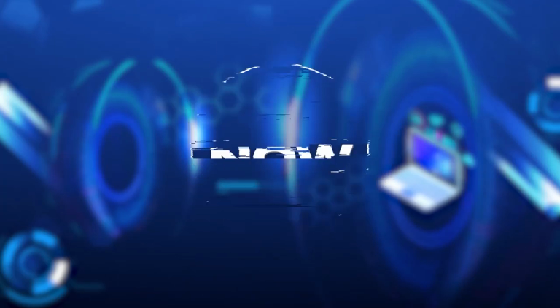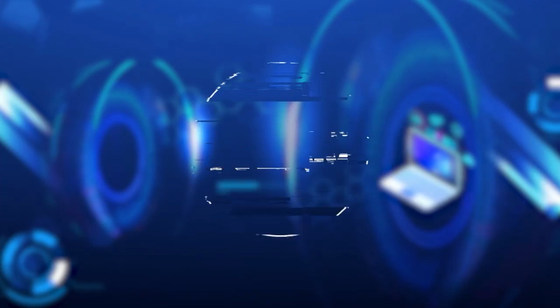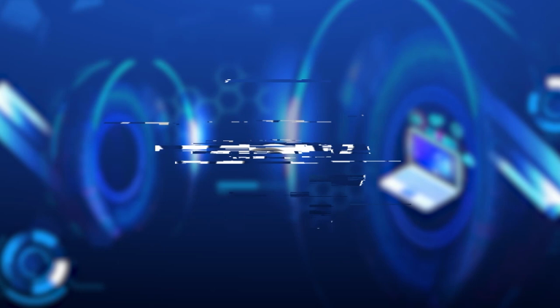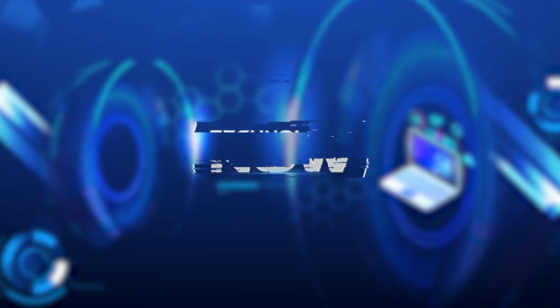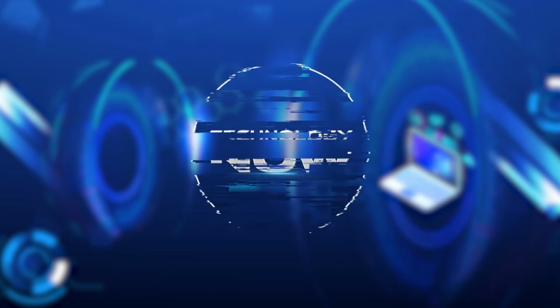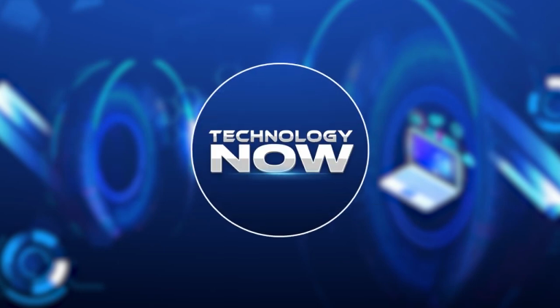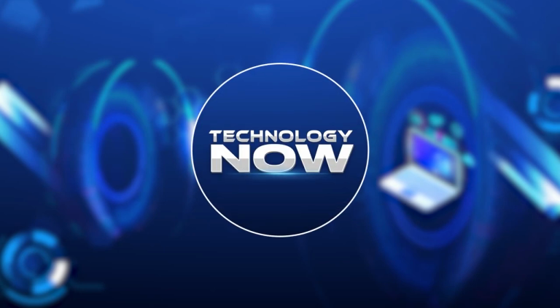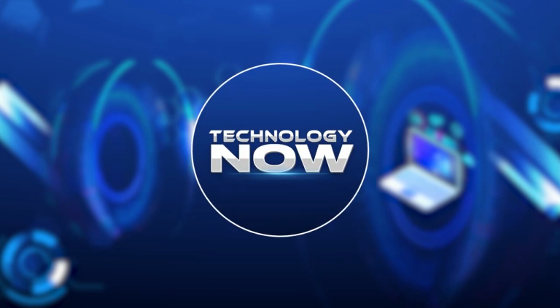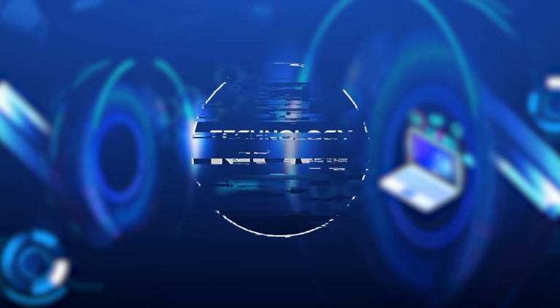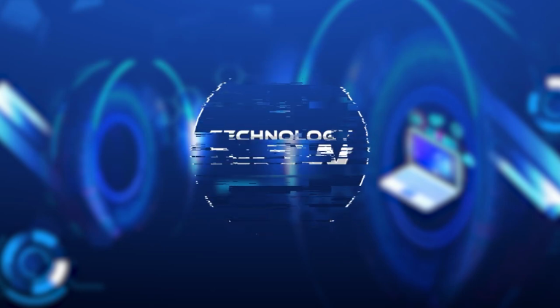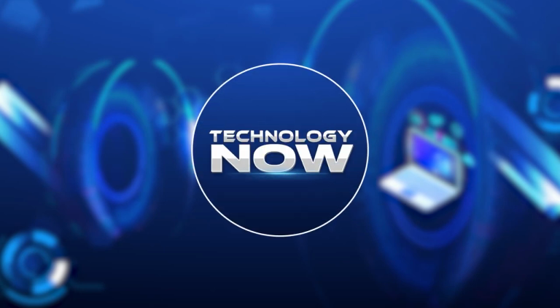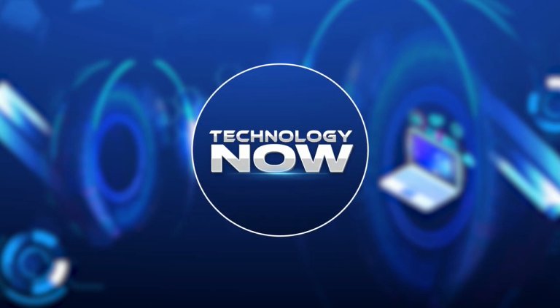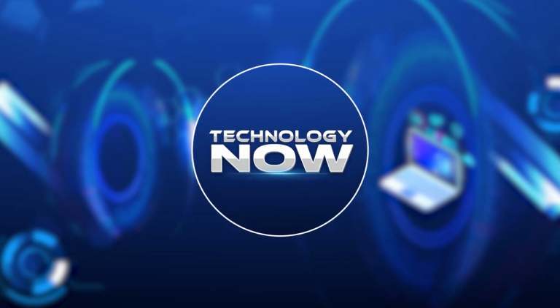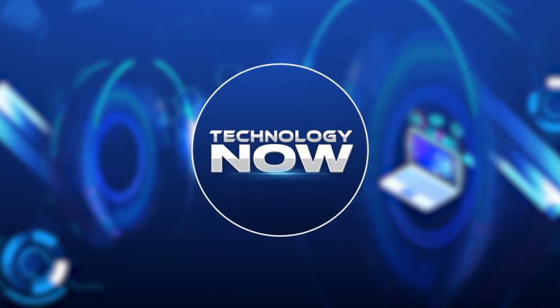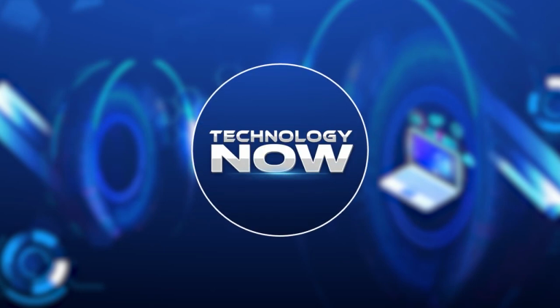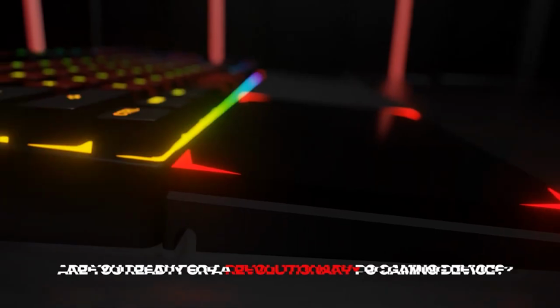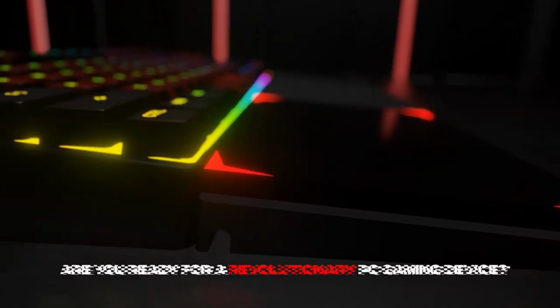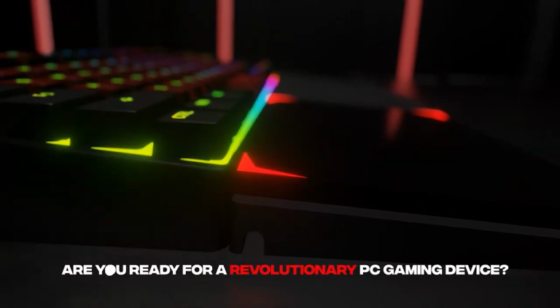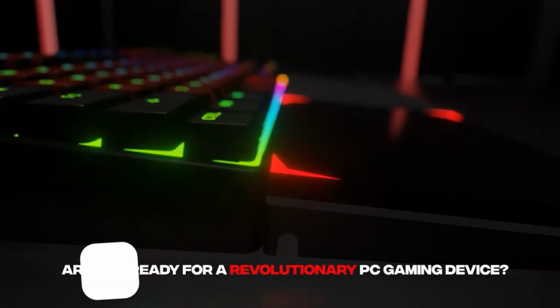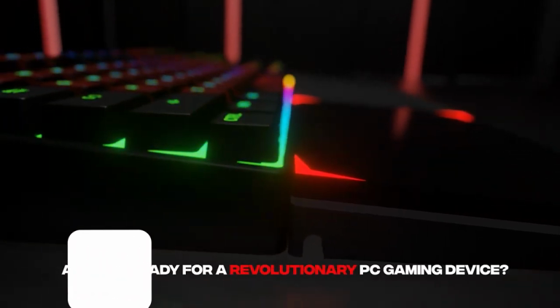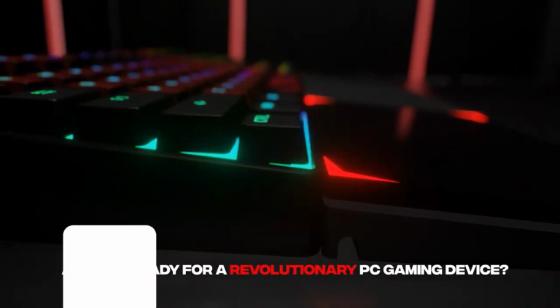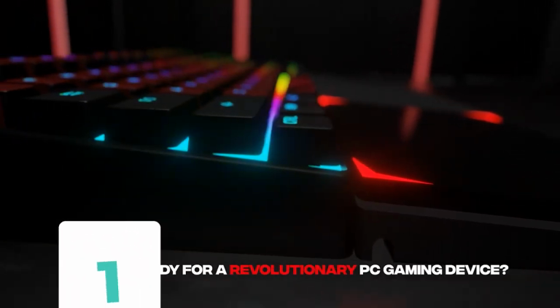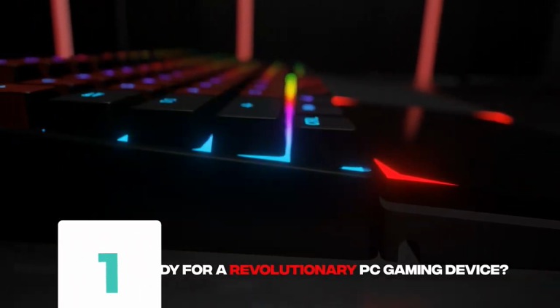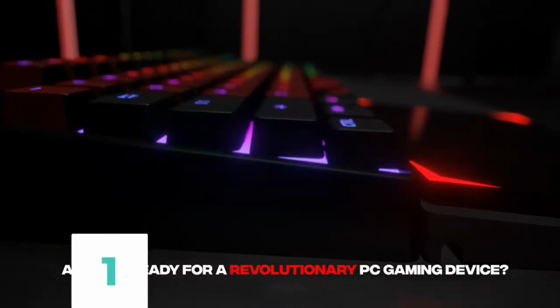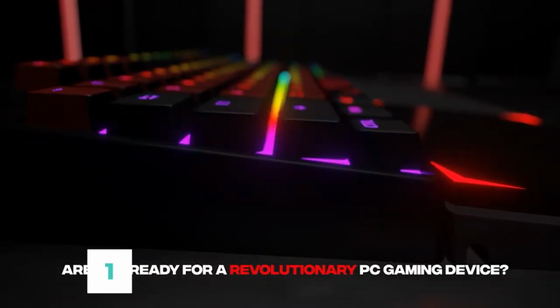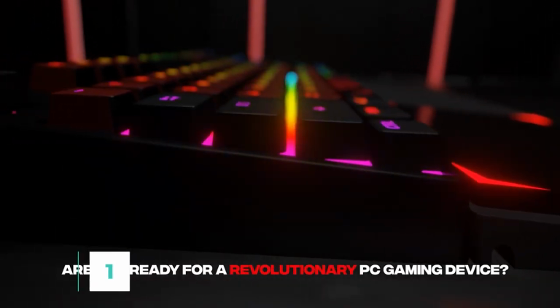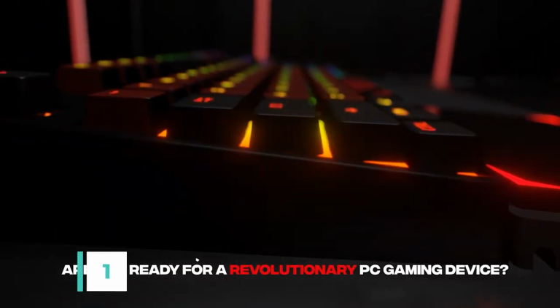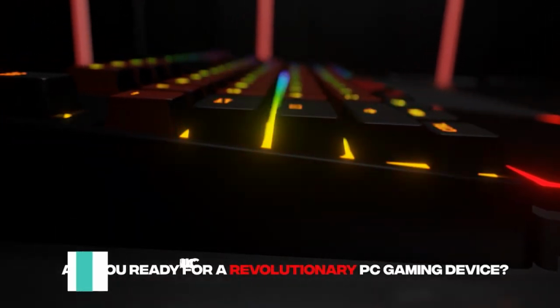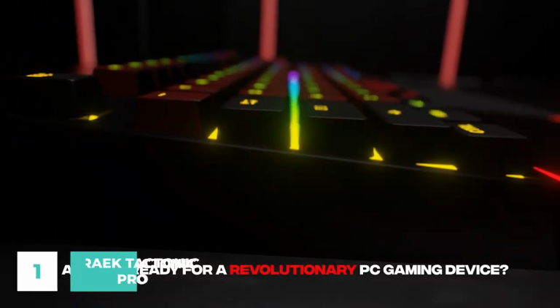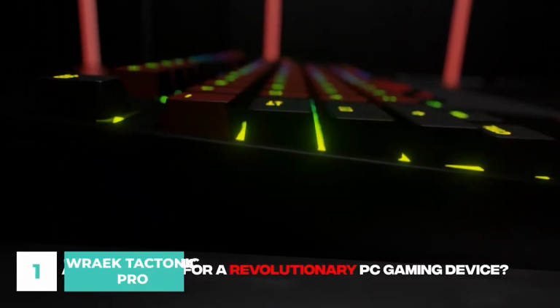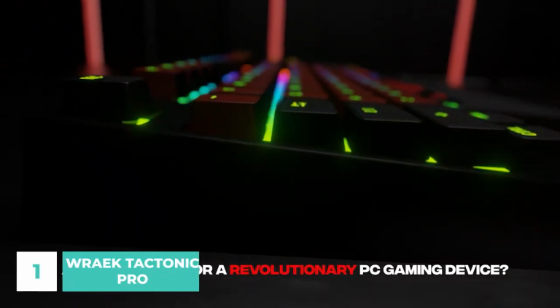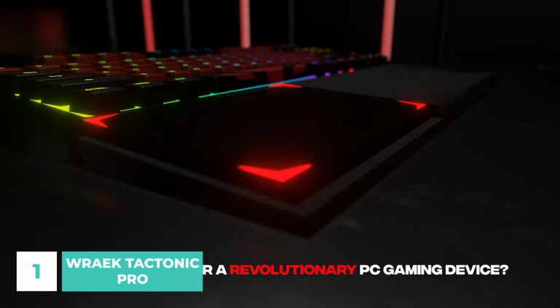This is Technology Now. Number 1: Rektaktonic Pro.